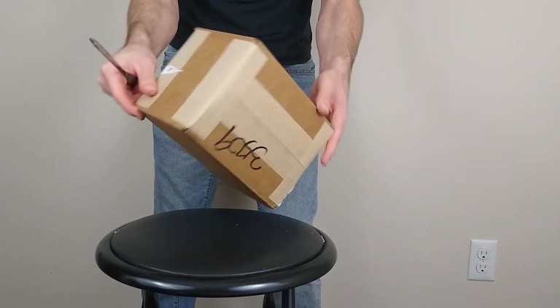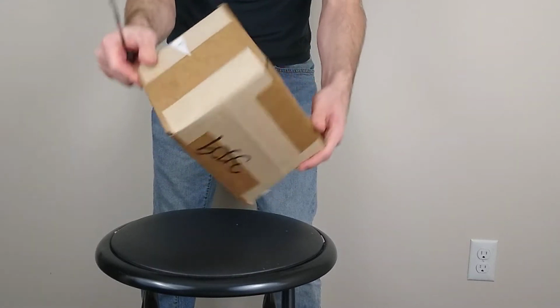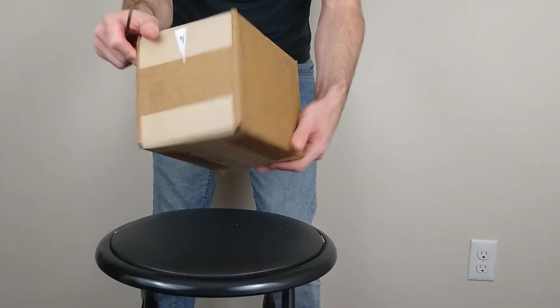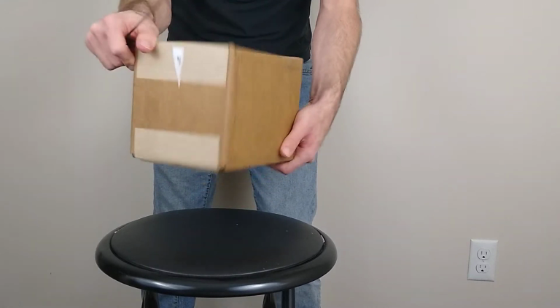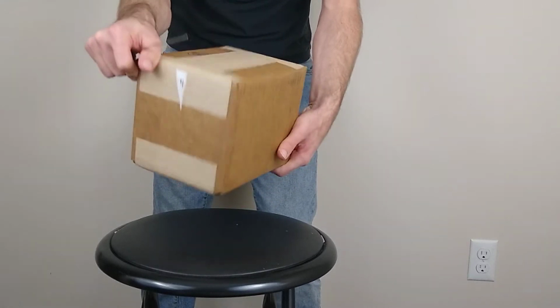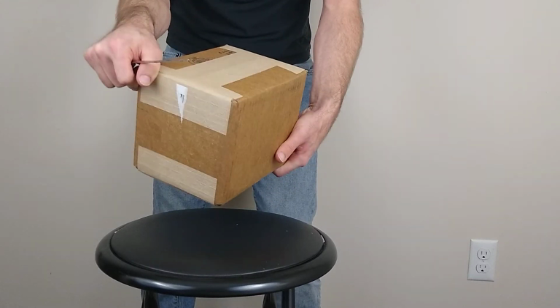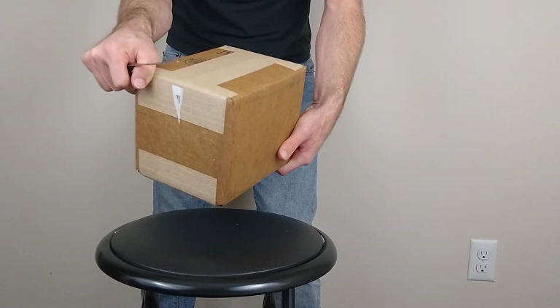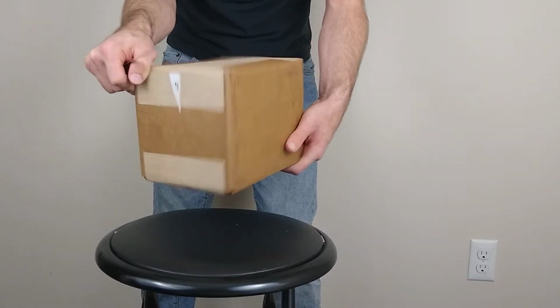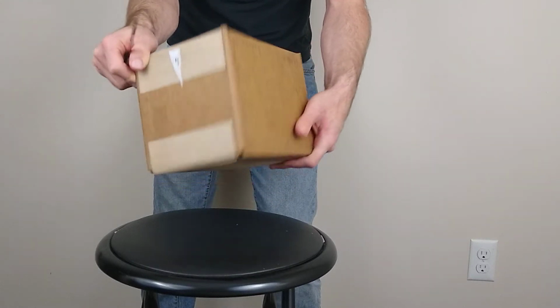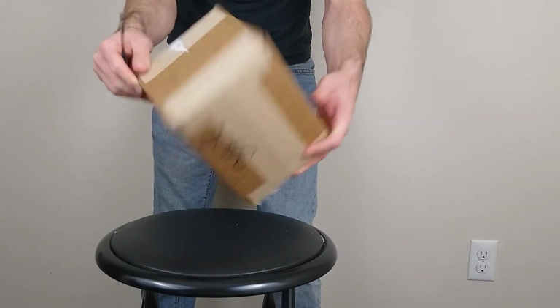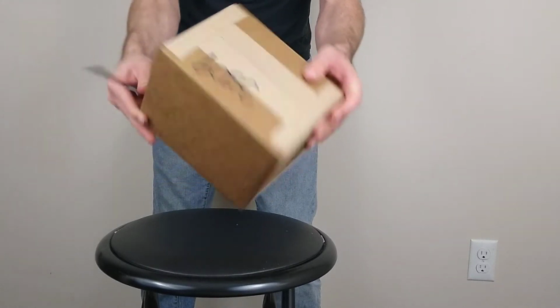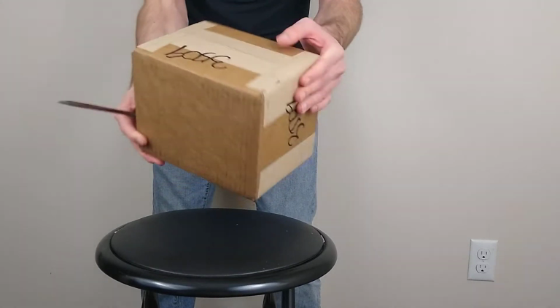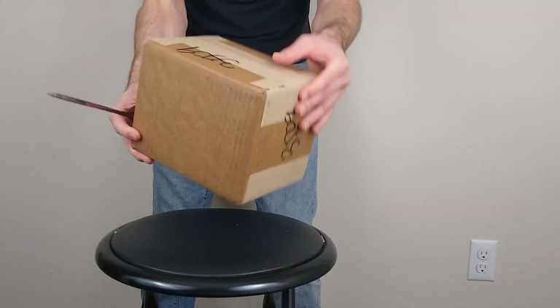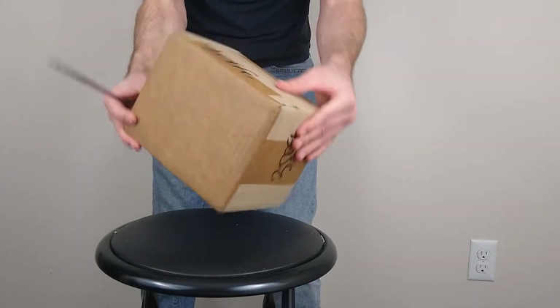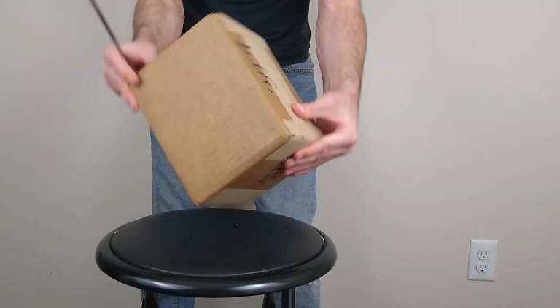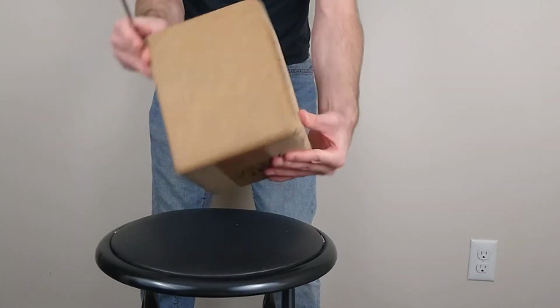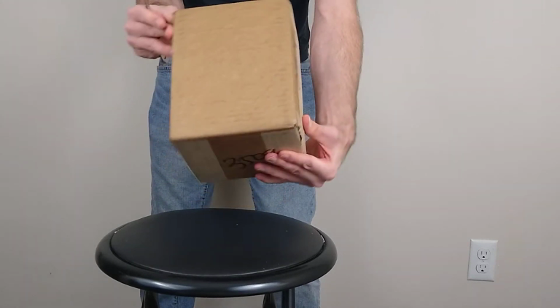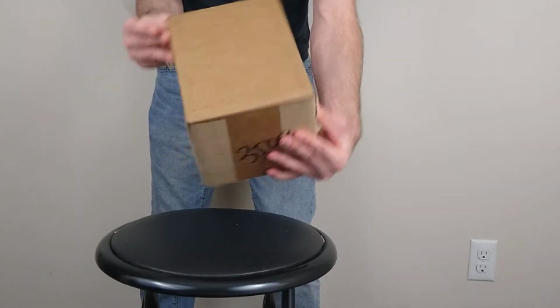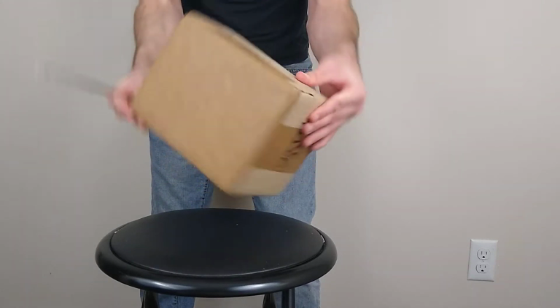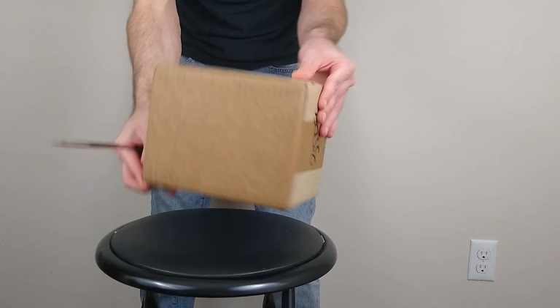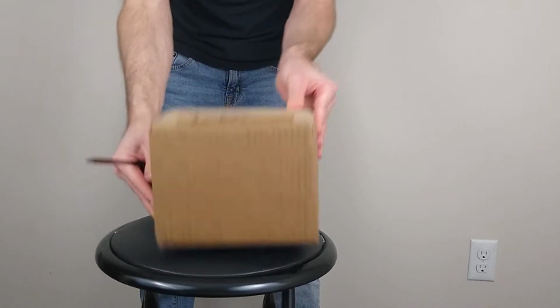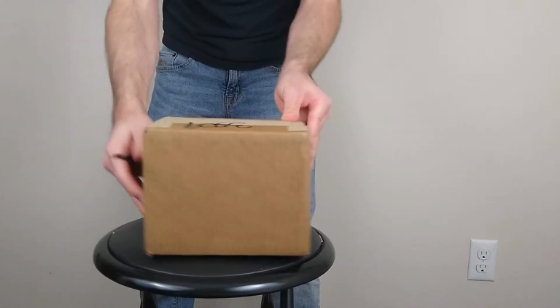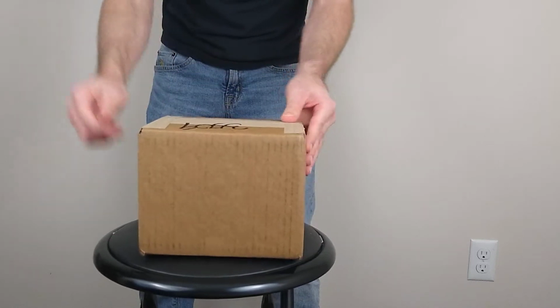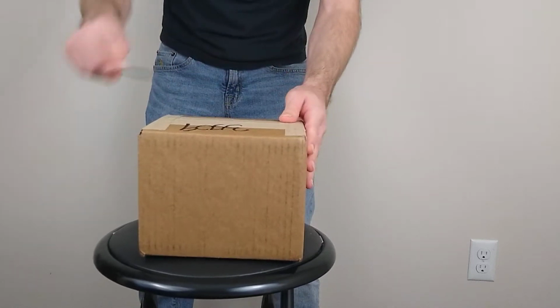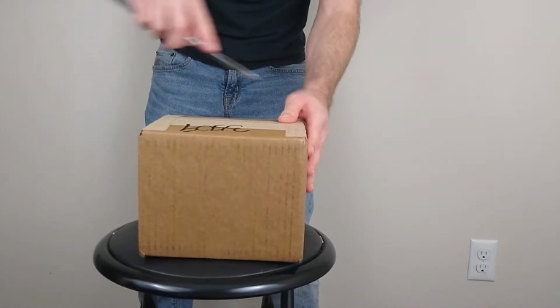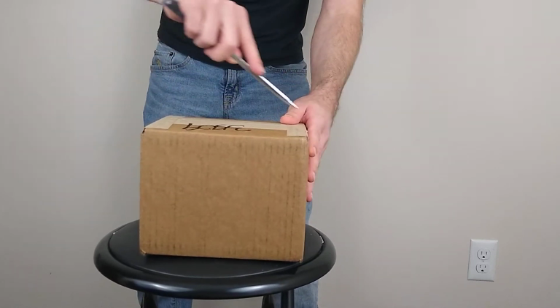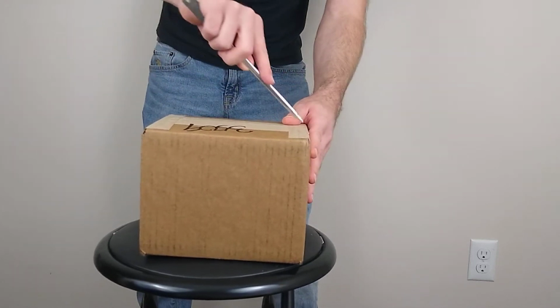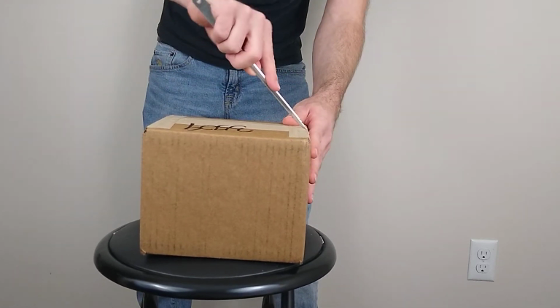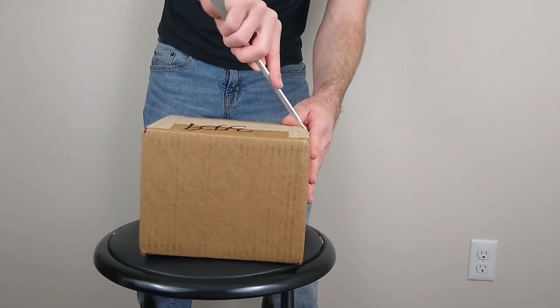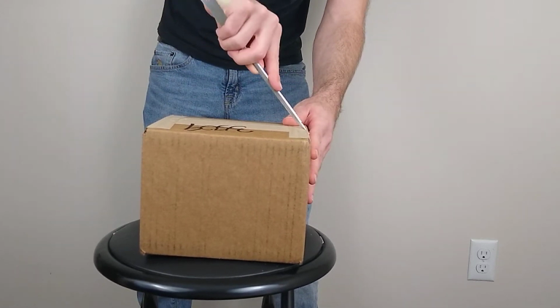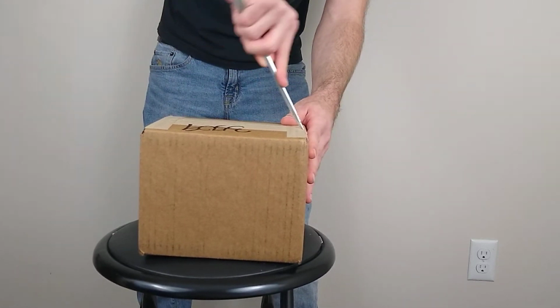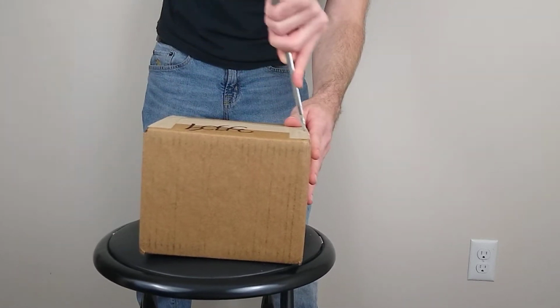It looks like it was packed up pretty good — haven't even opened it yet. So let's go ahead and open this up and see what's inside.